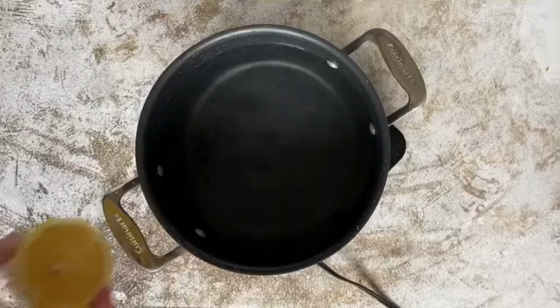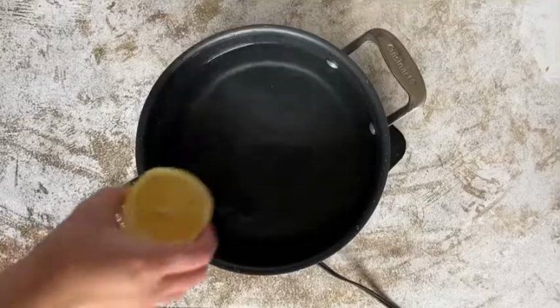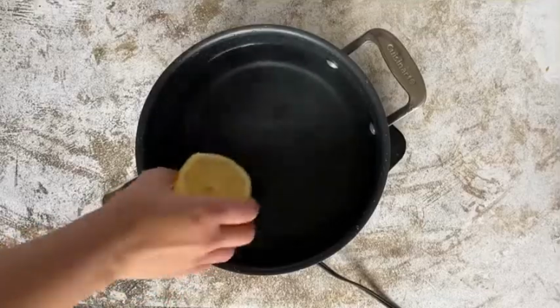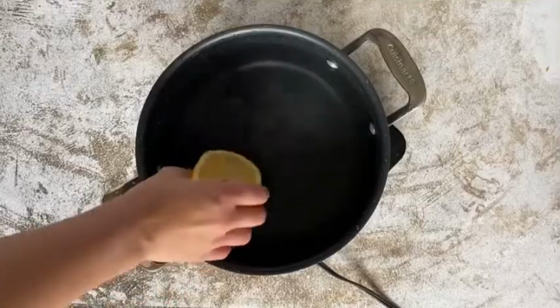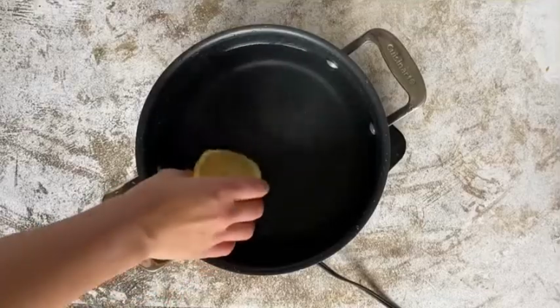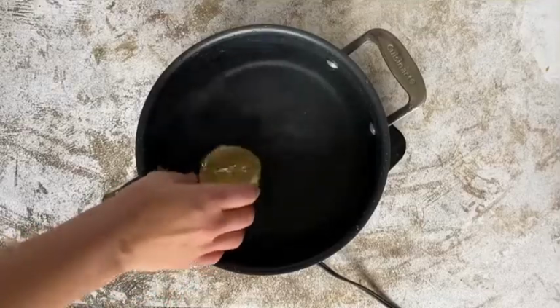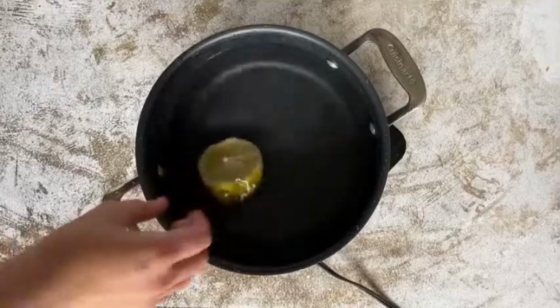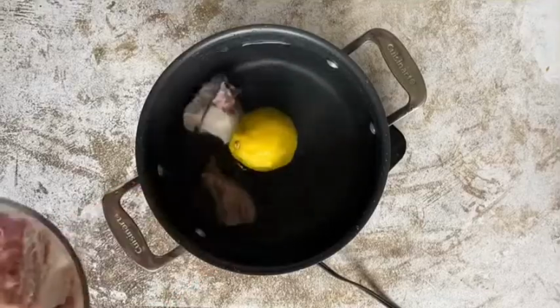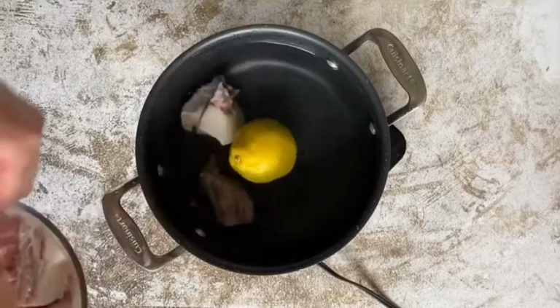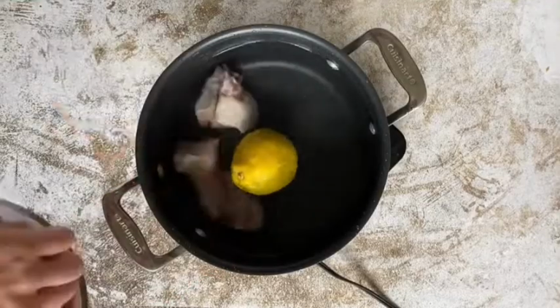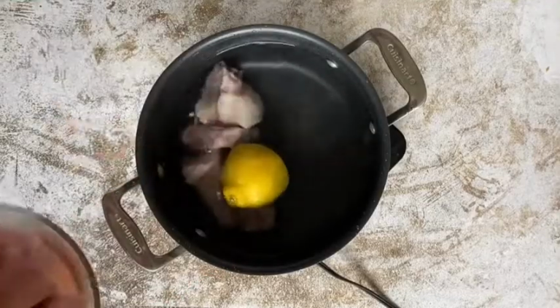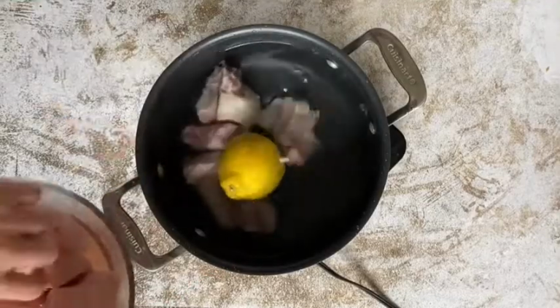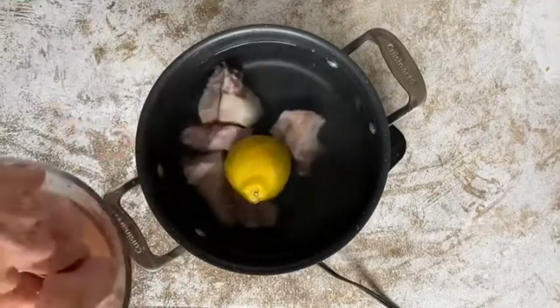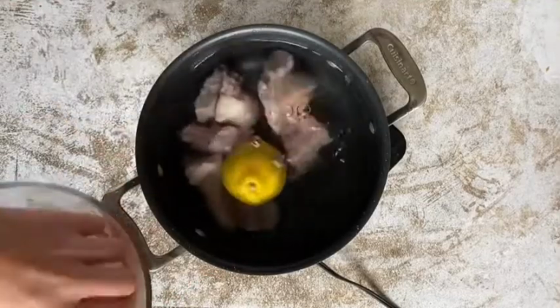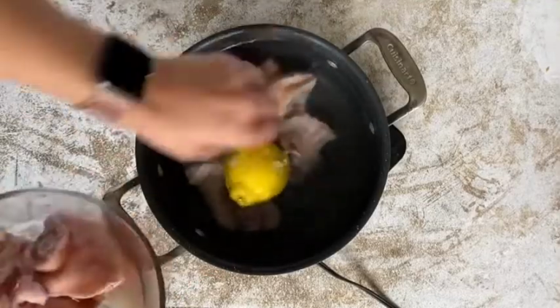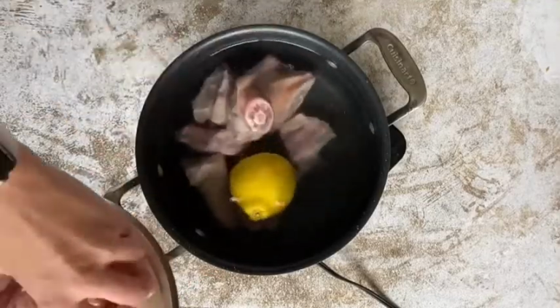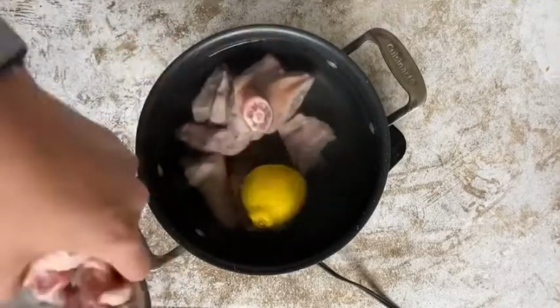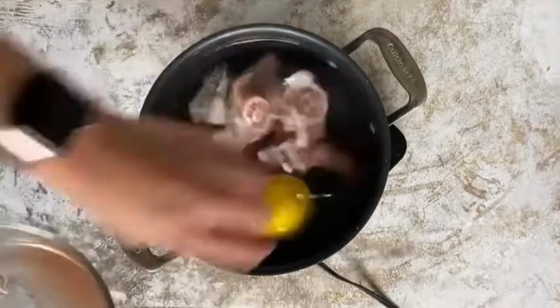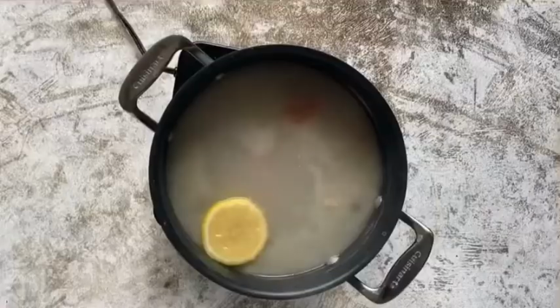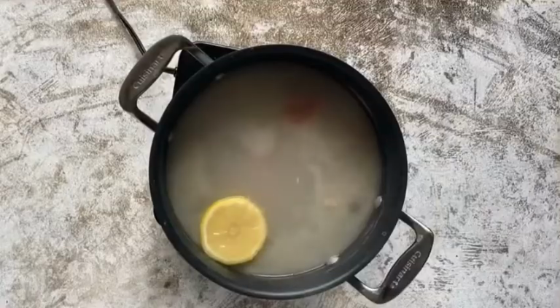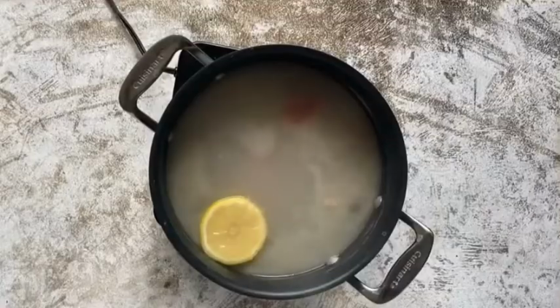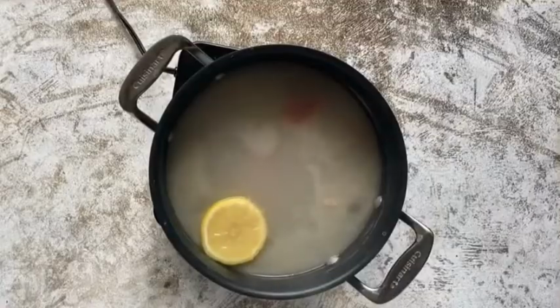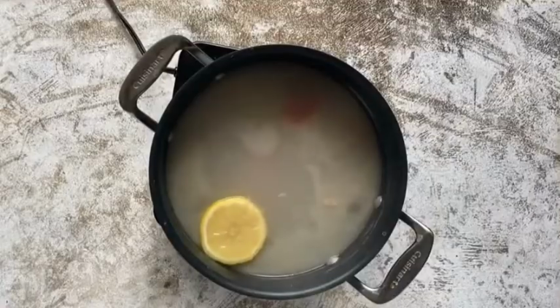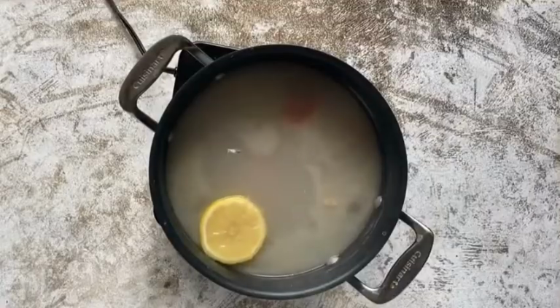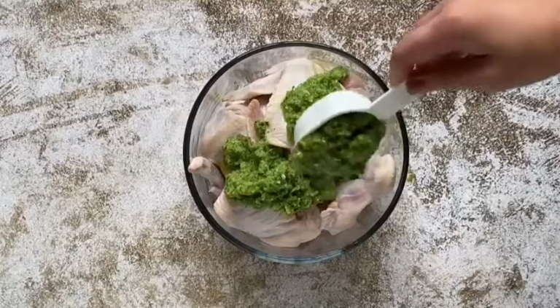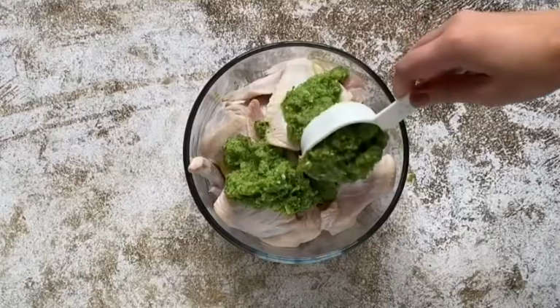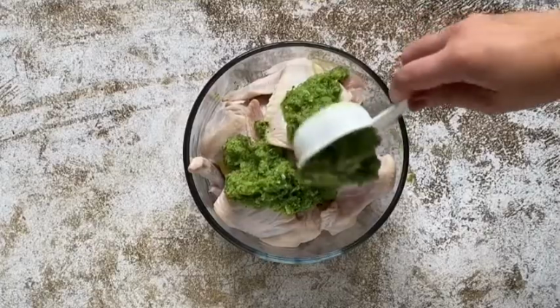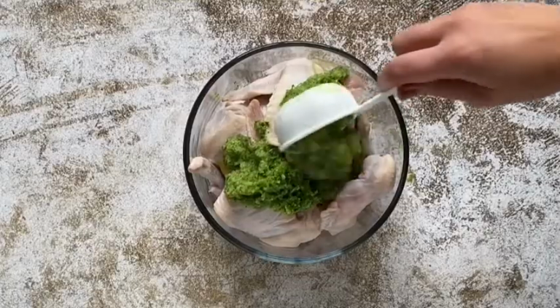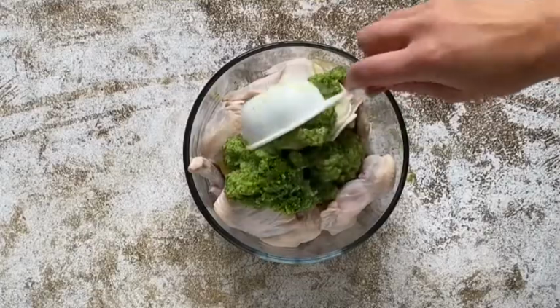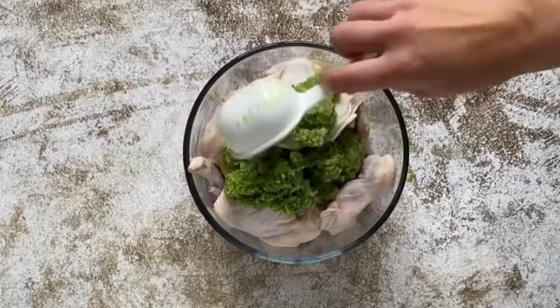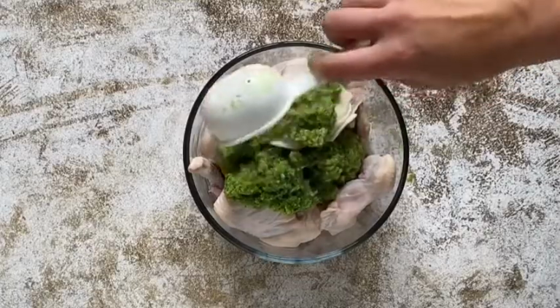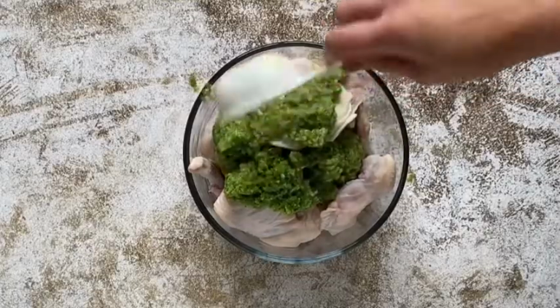I'm cooking one meal from every country in the world, and today we're making oil down from Grenada, which is the national dish of the country.